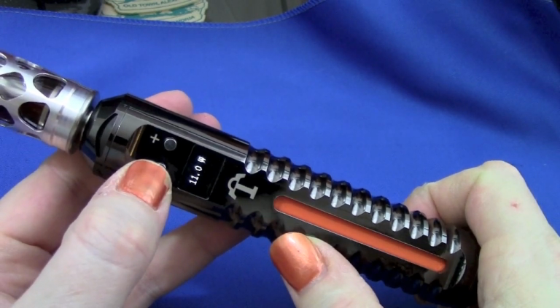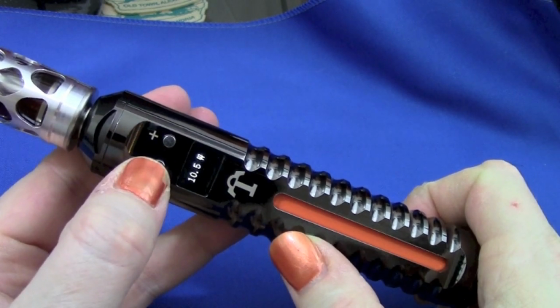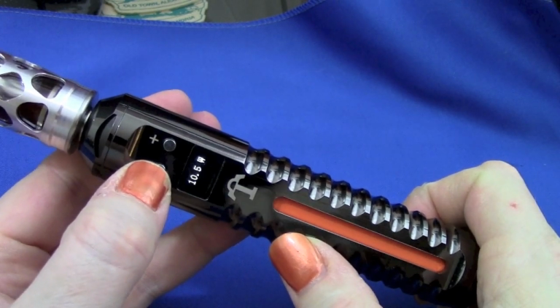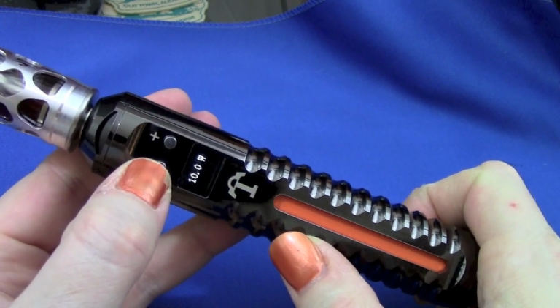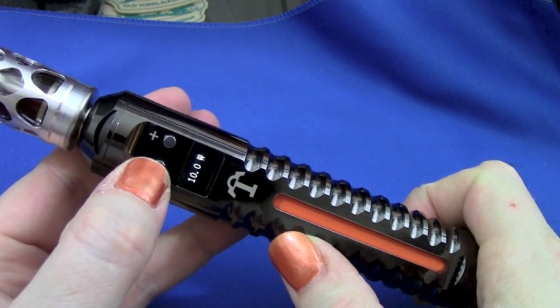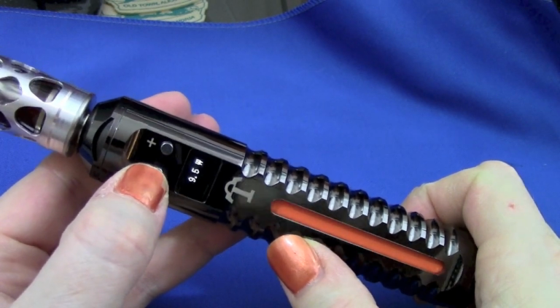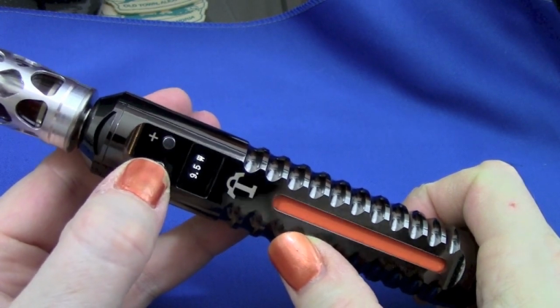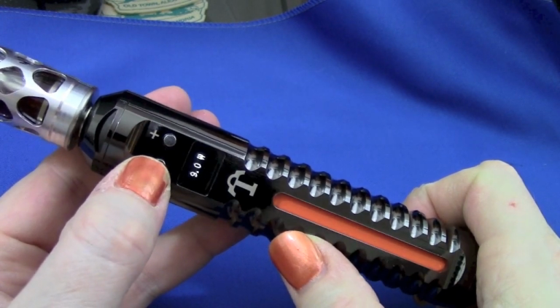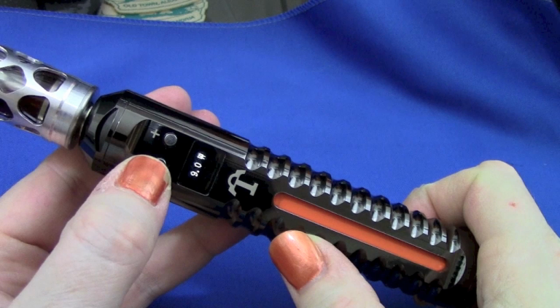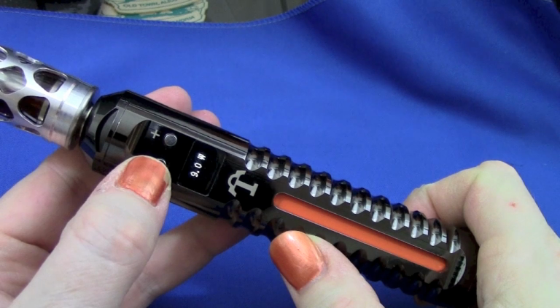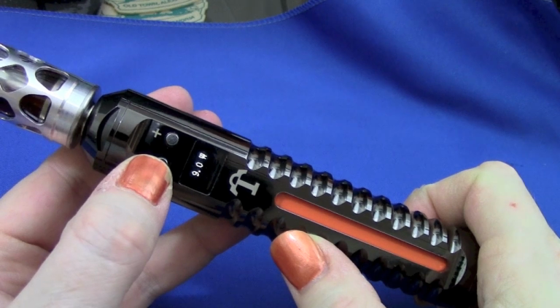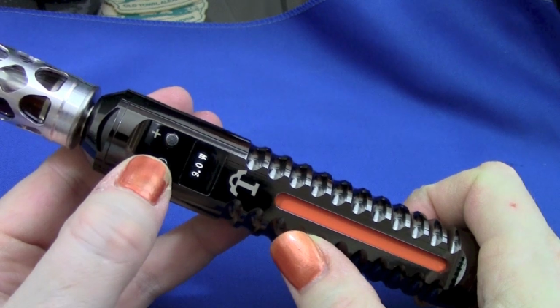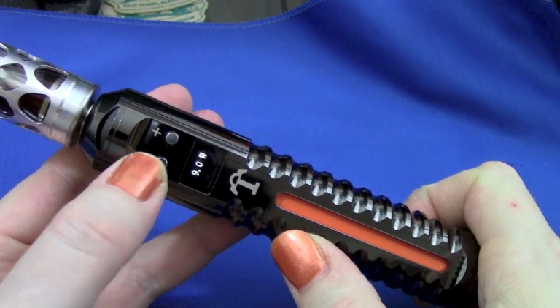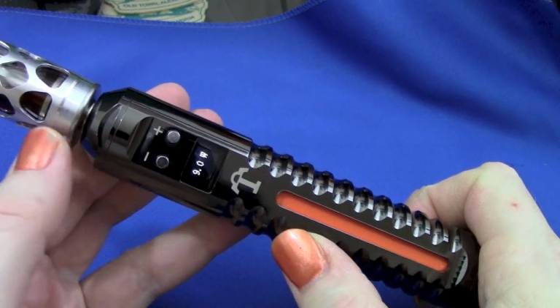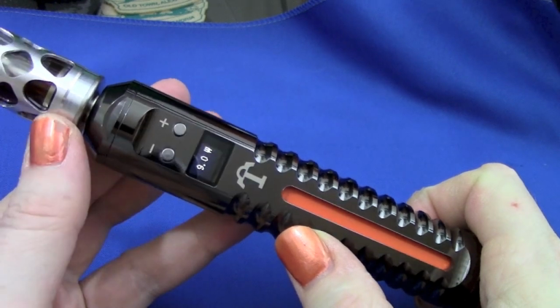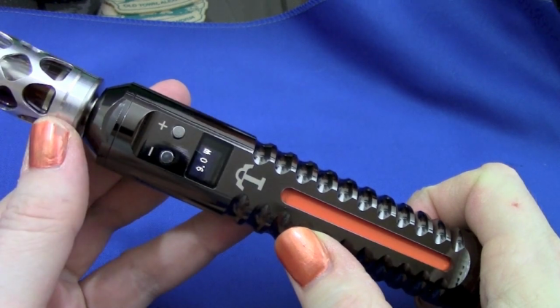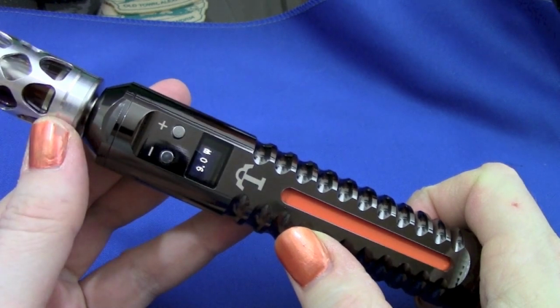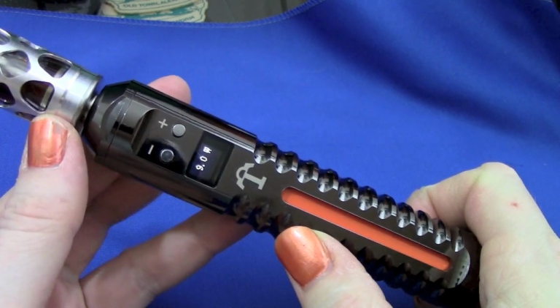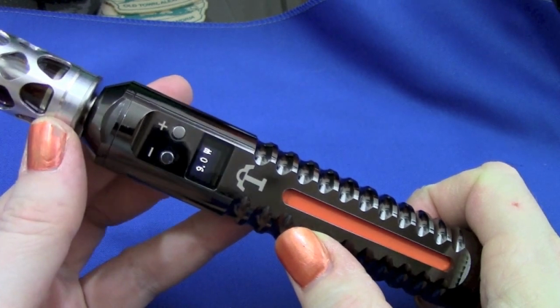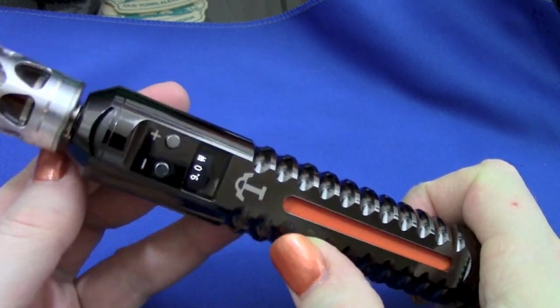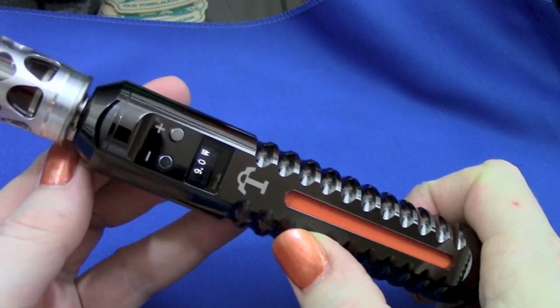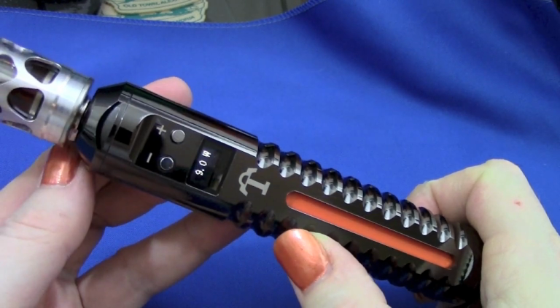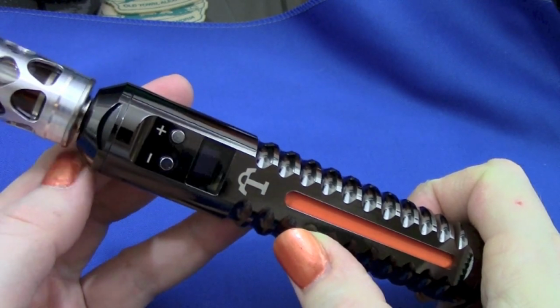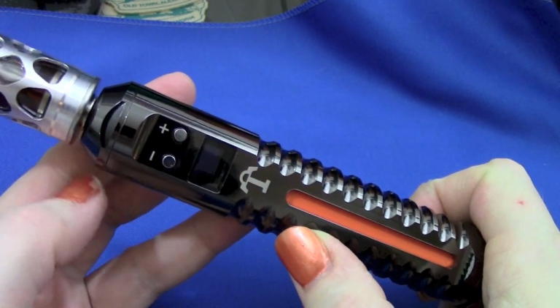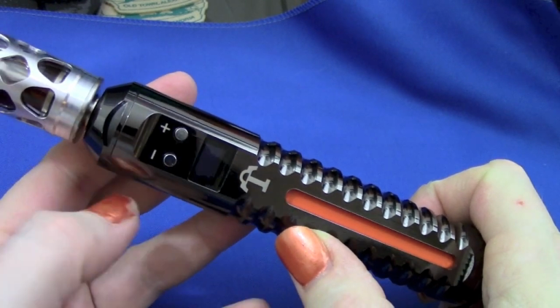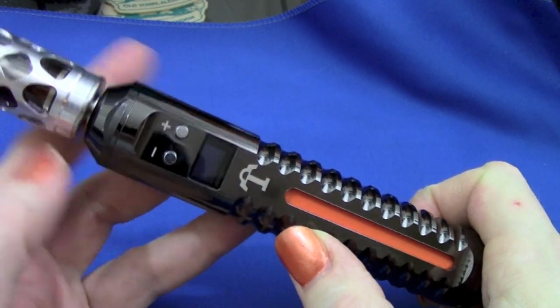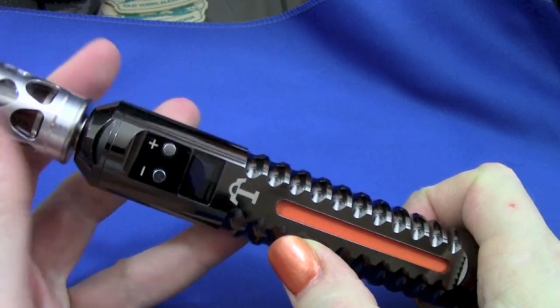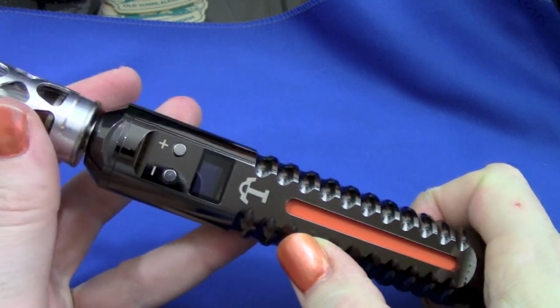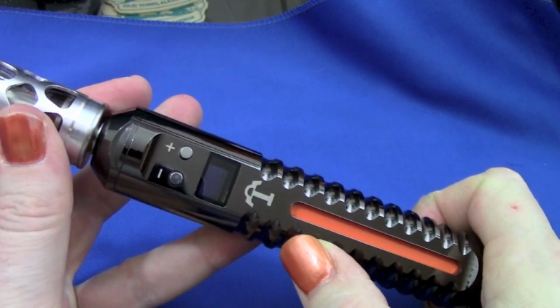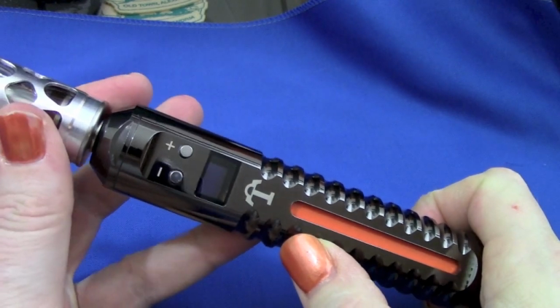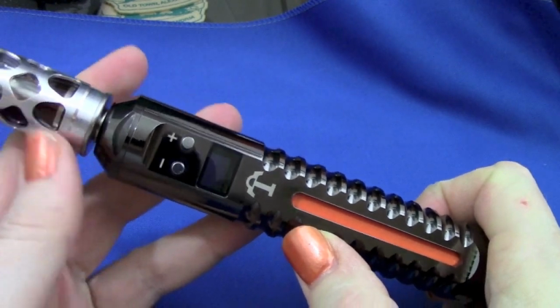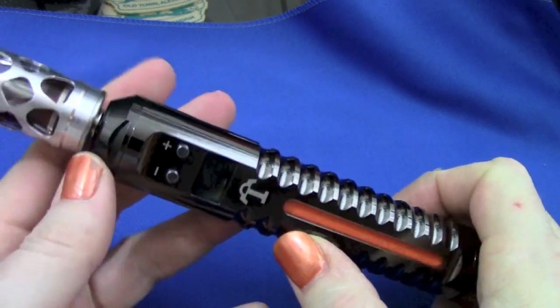Let me drop the wattage down so I don't burn my carto, and we're ready to vape.